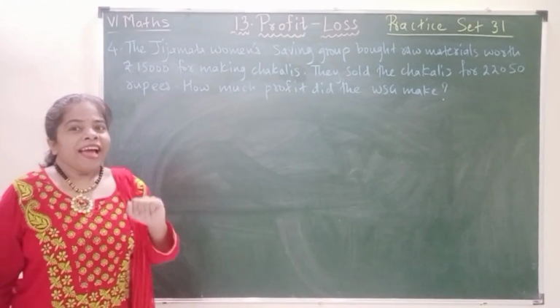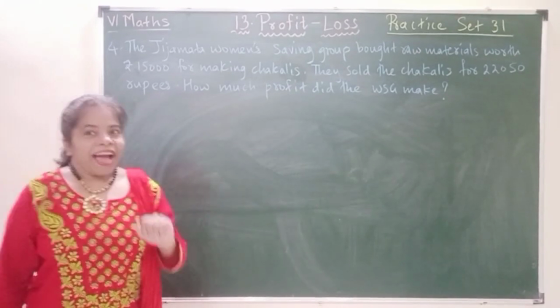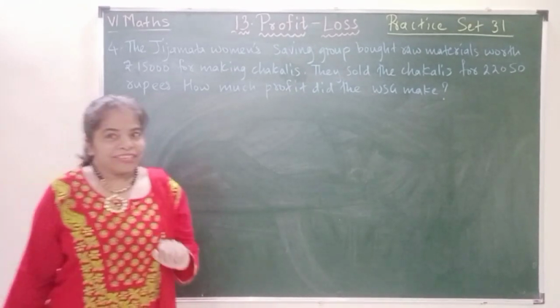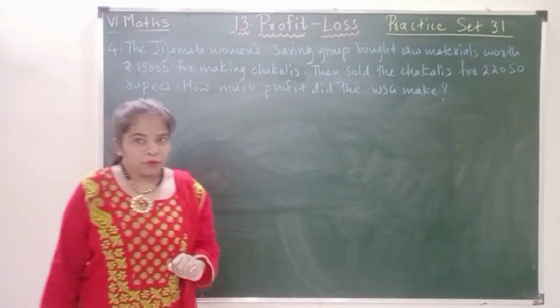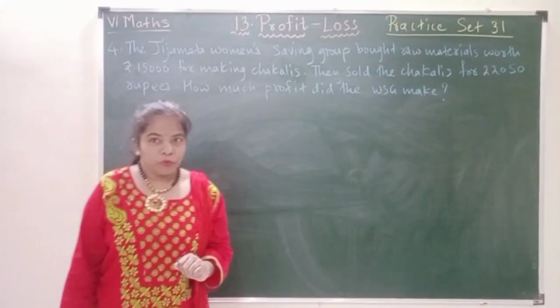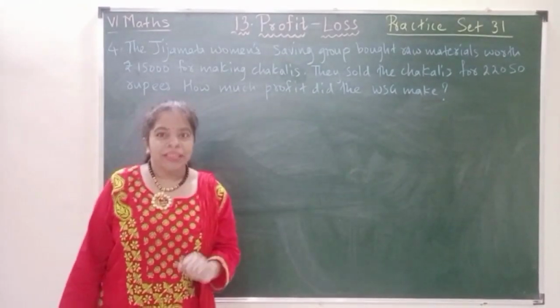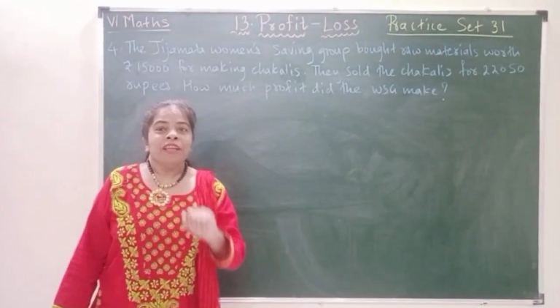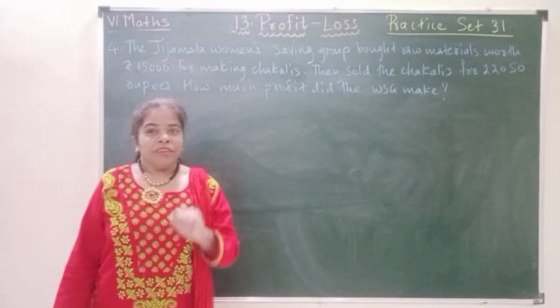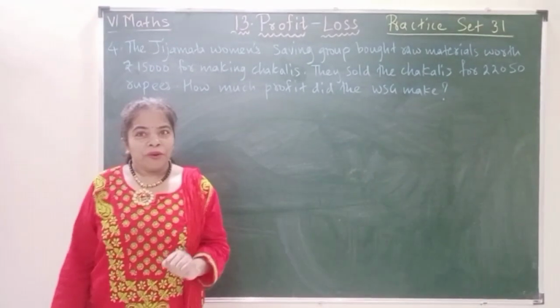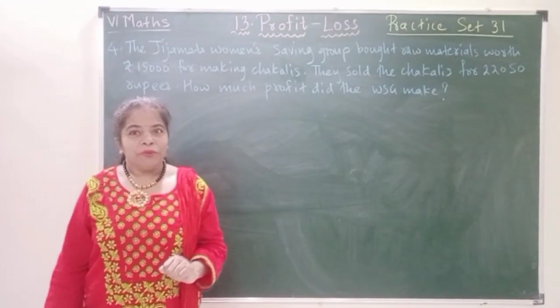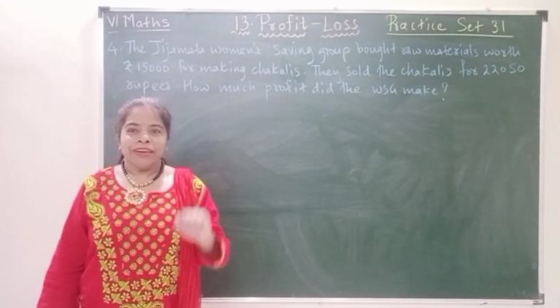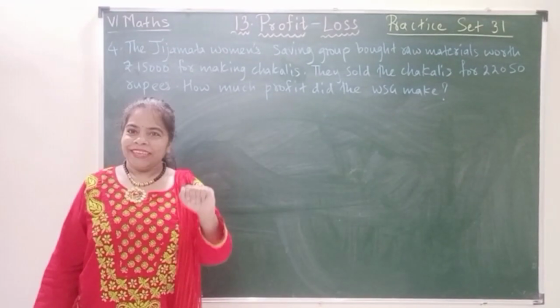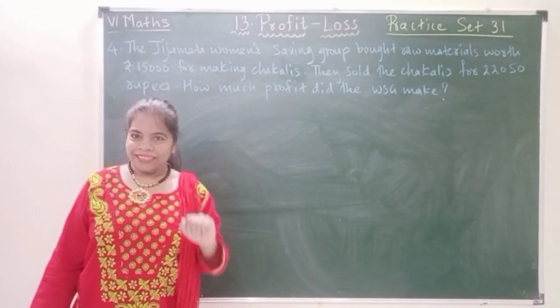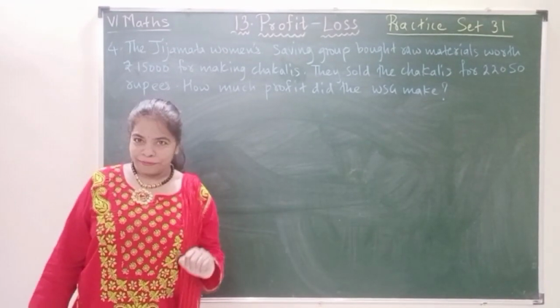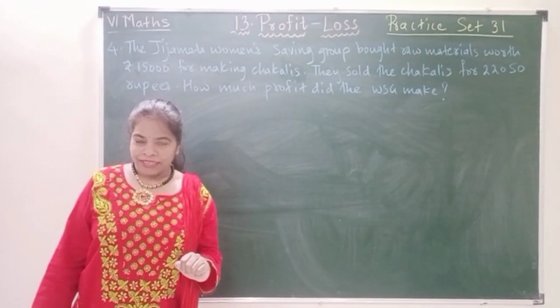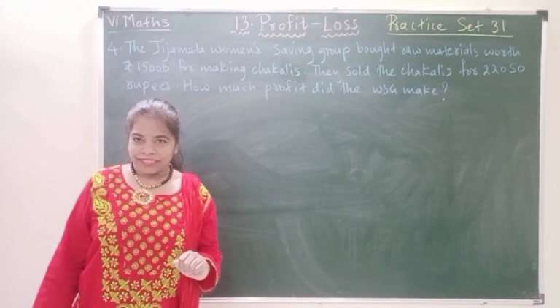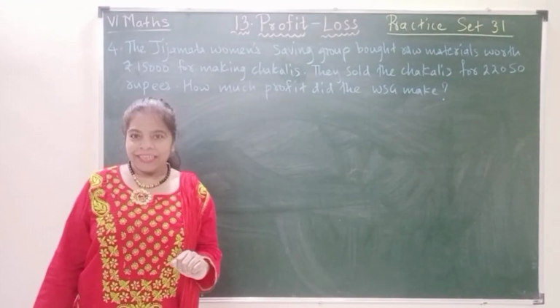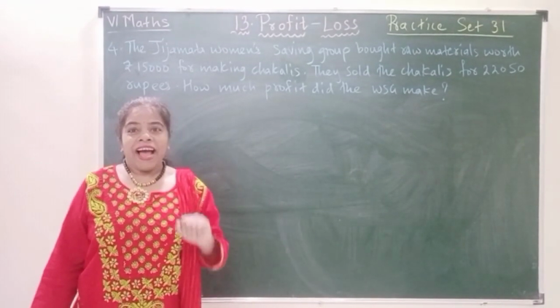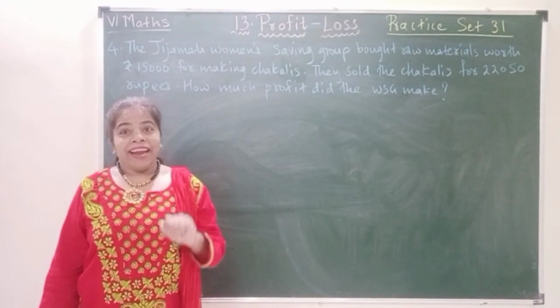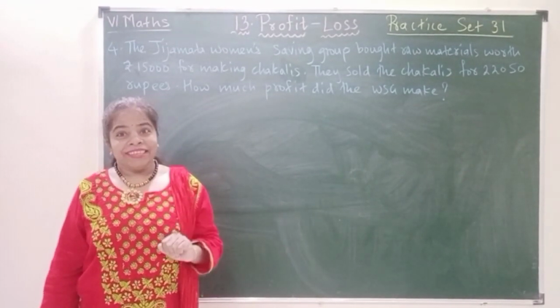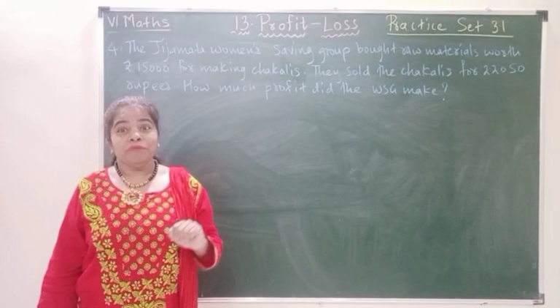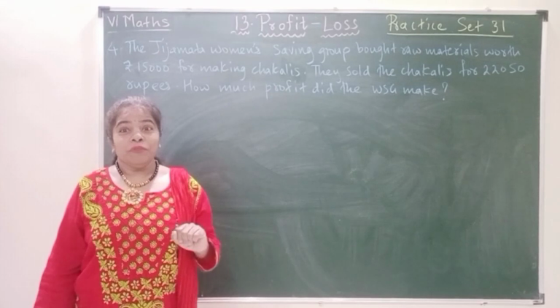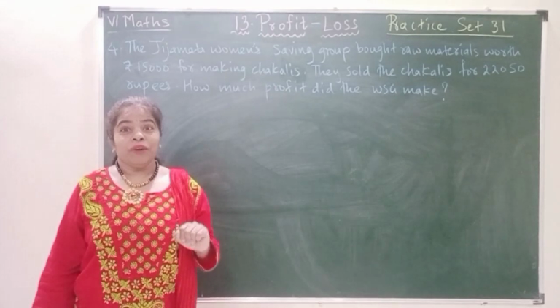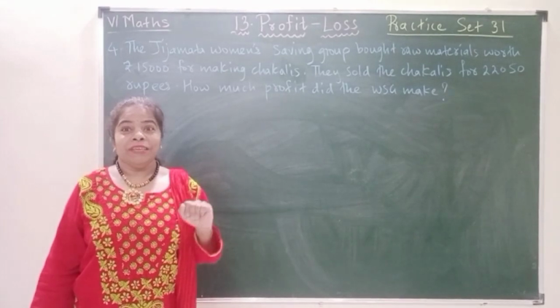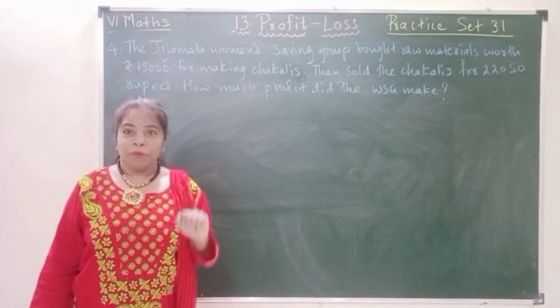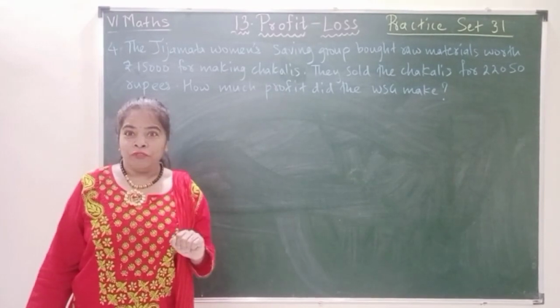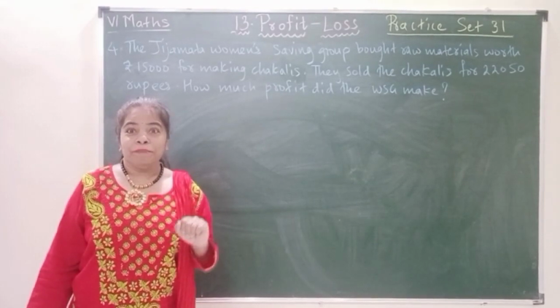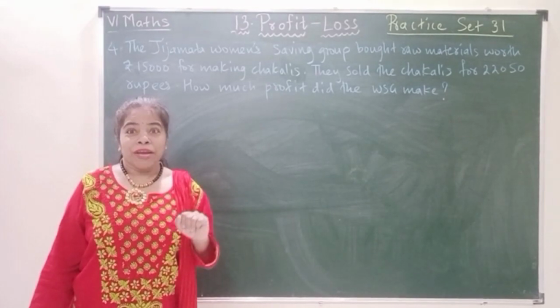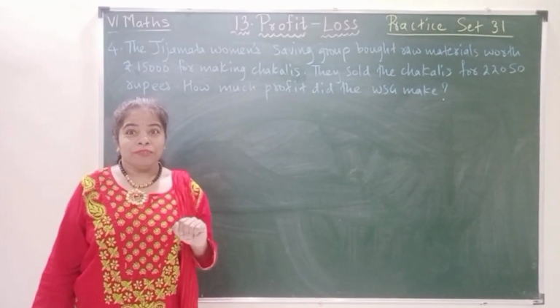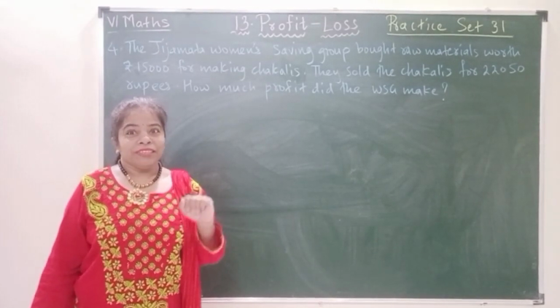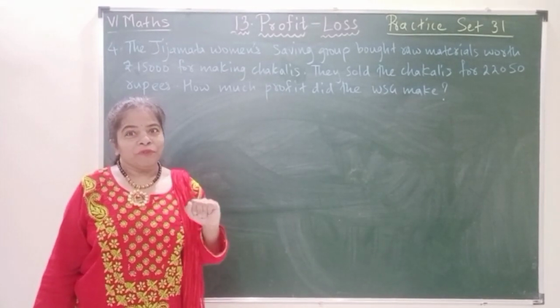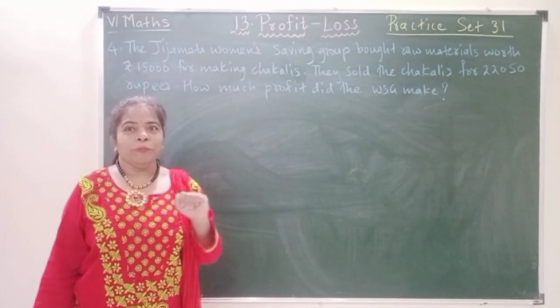As usual, we are going to write the statements and then we will find the profit by using the formula.